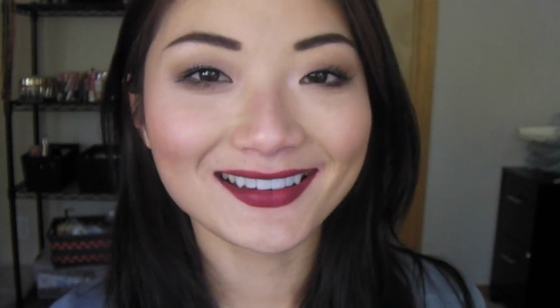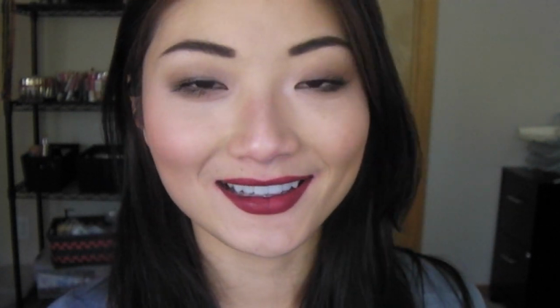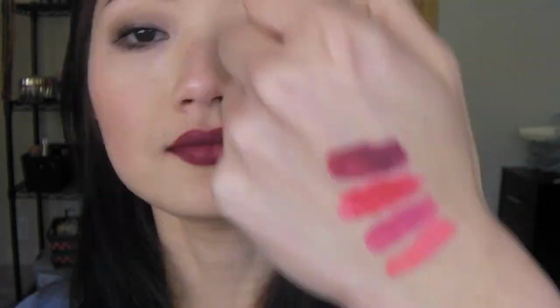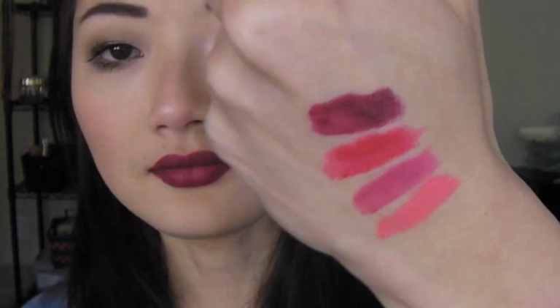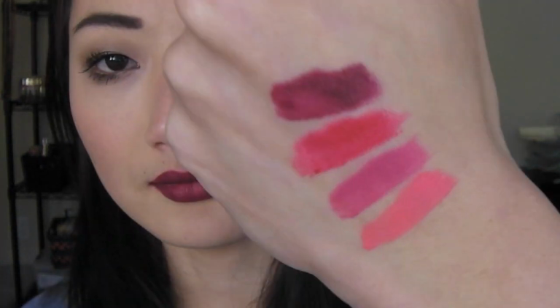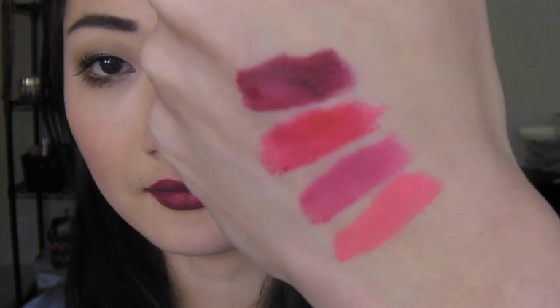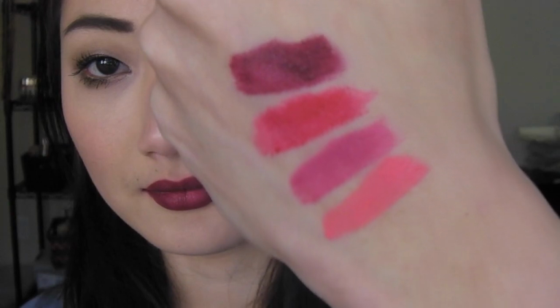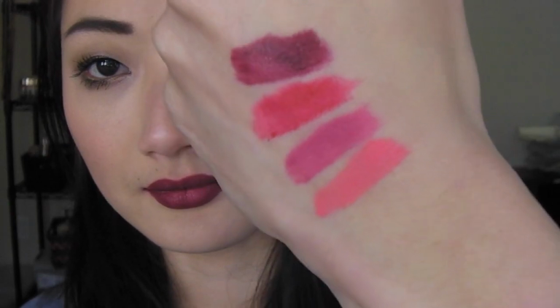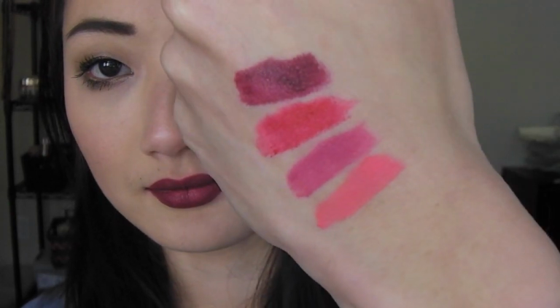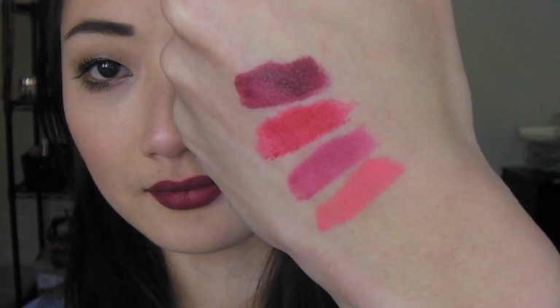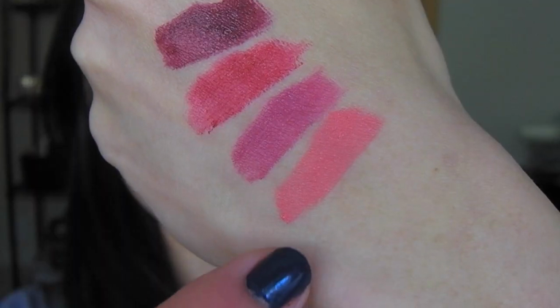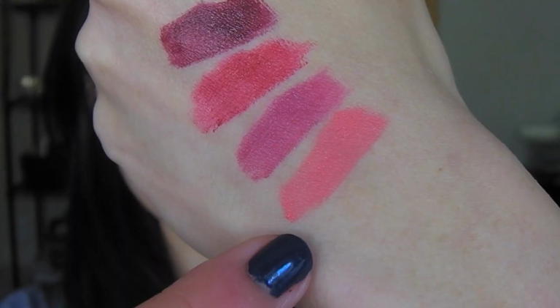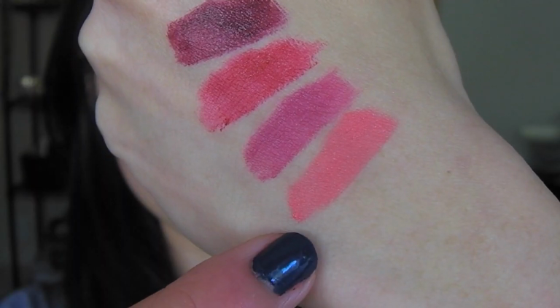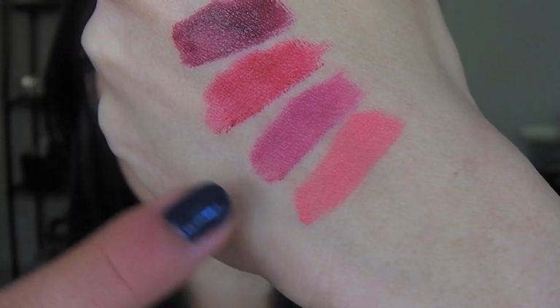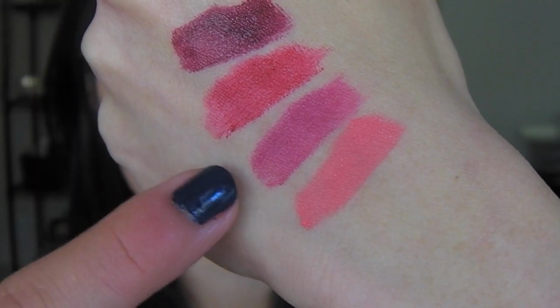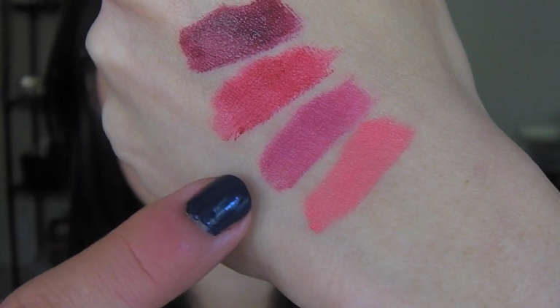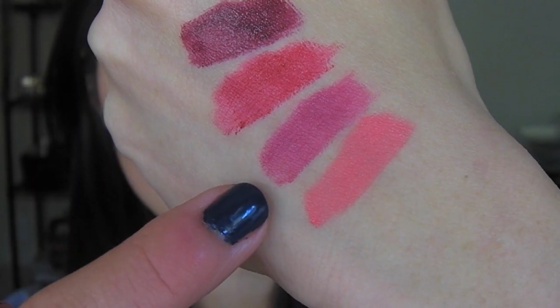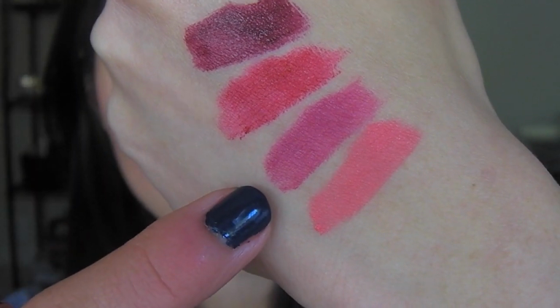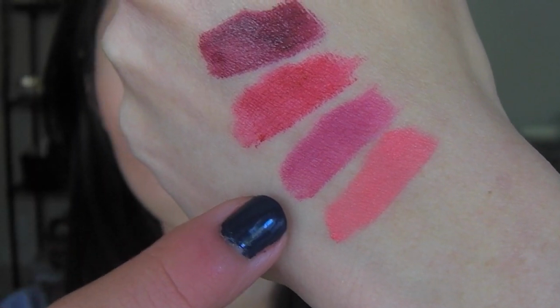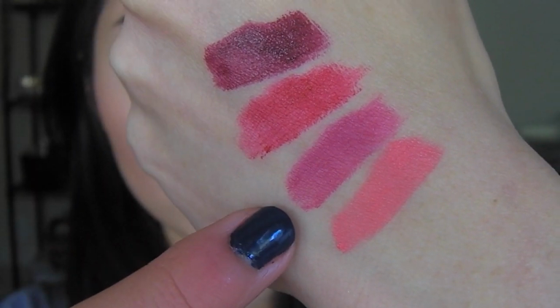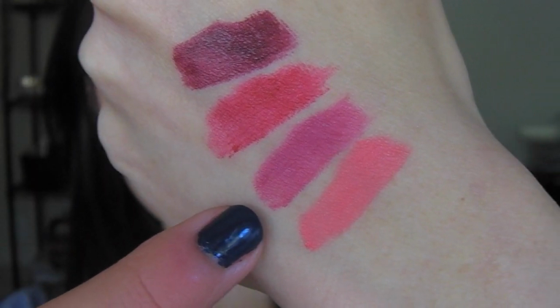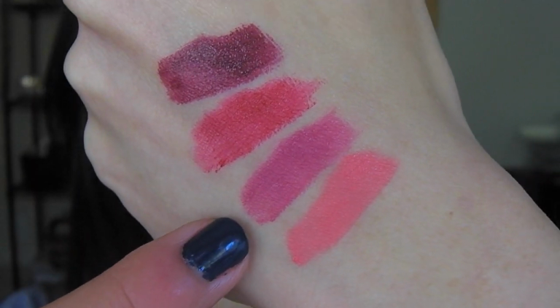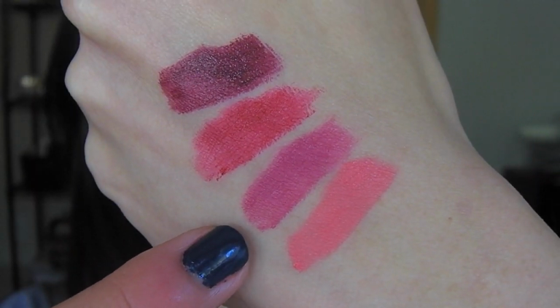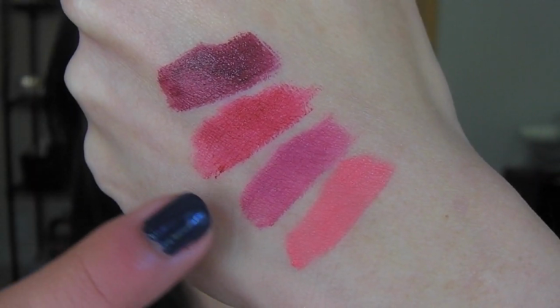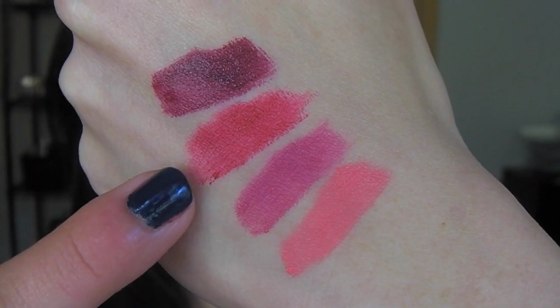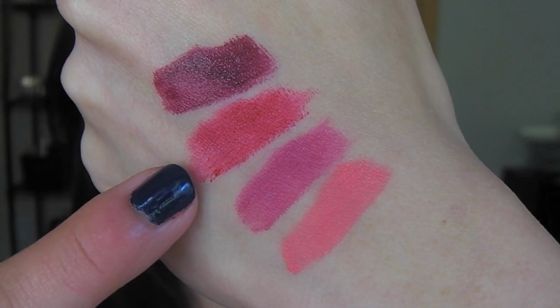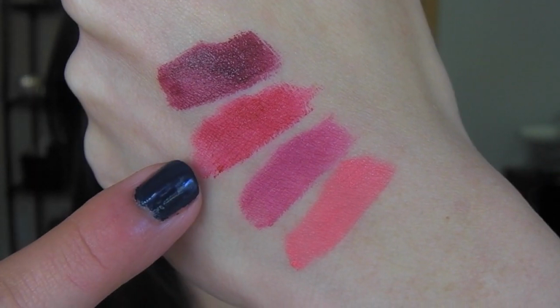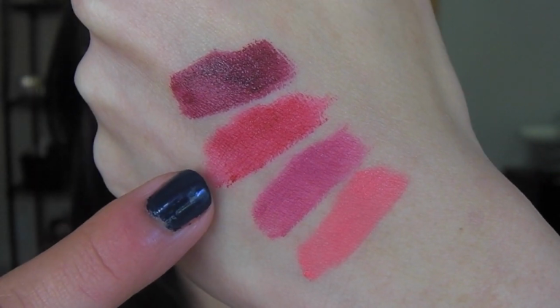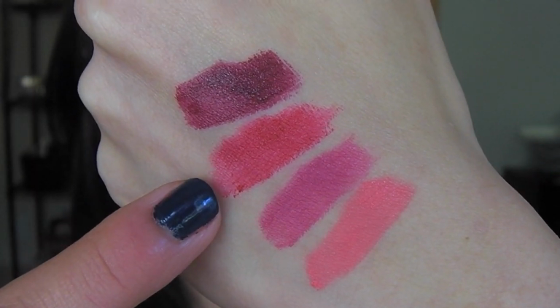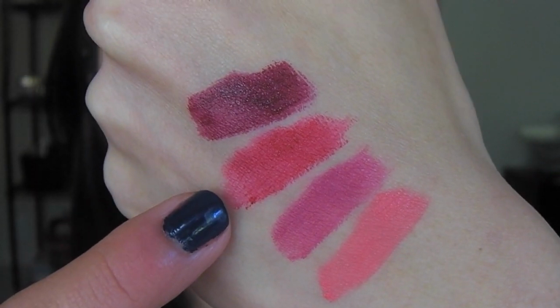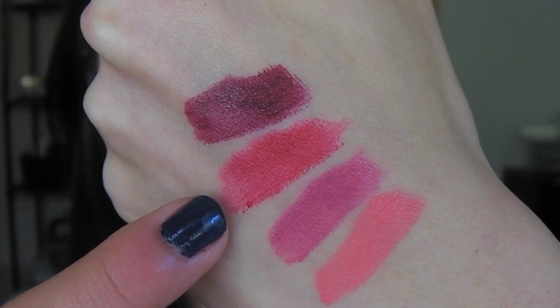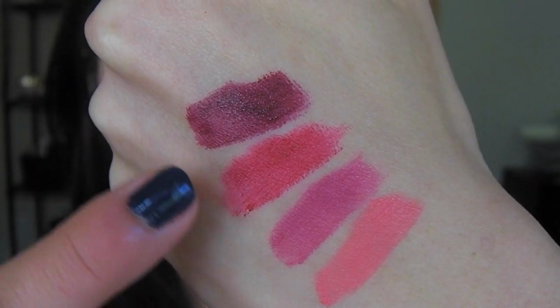Here's a hand swatch: we have Antwerp, we have Prague, we have Monte Carlo, and Copenhagen.